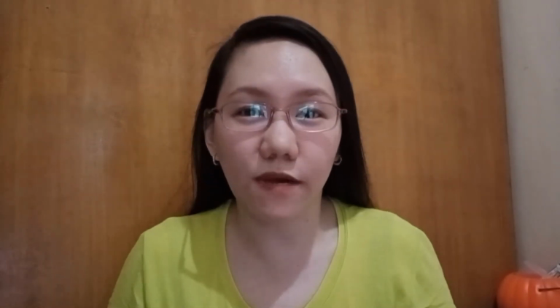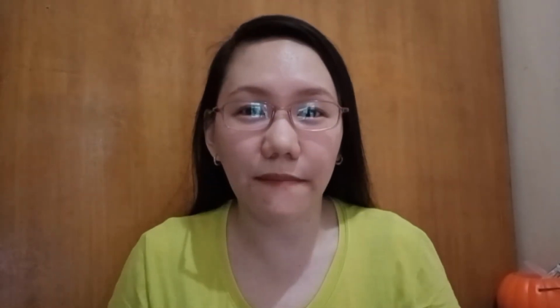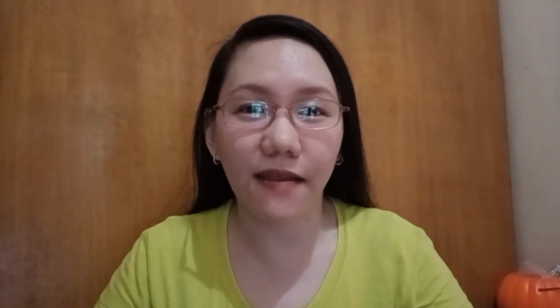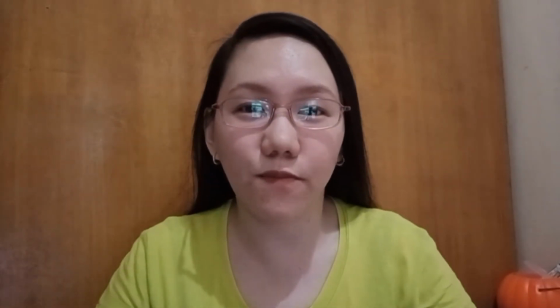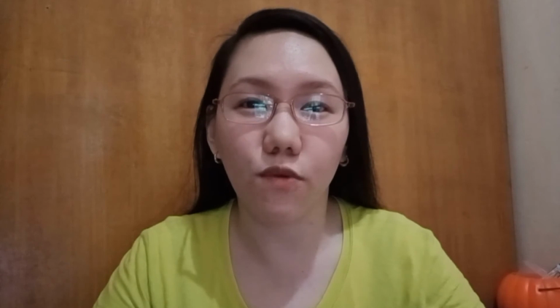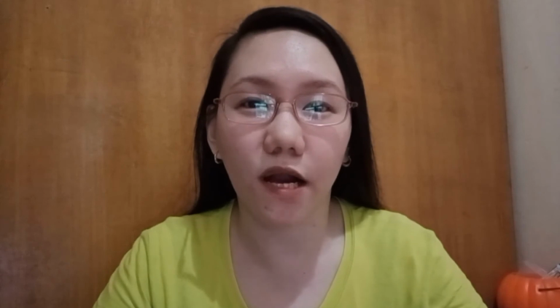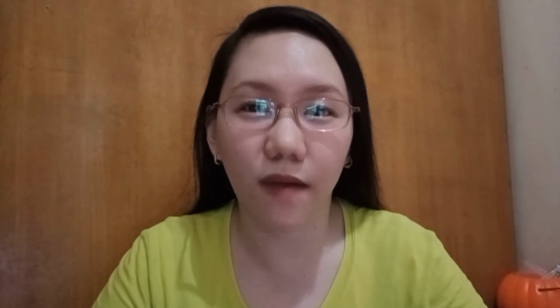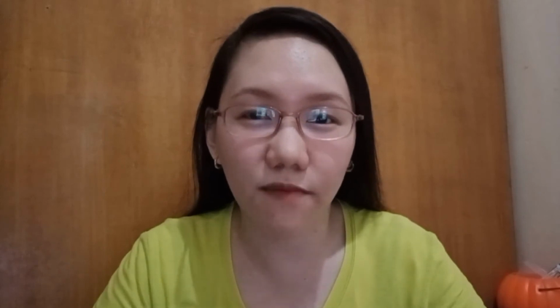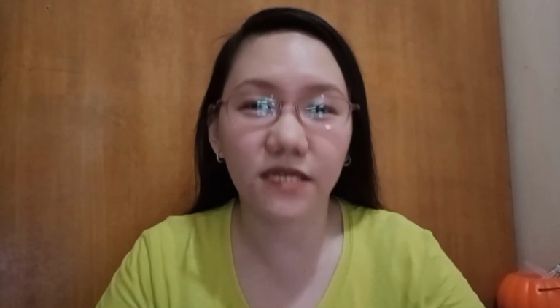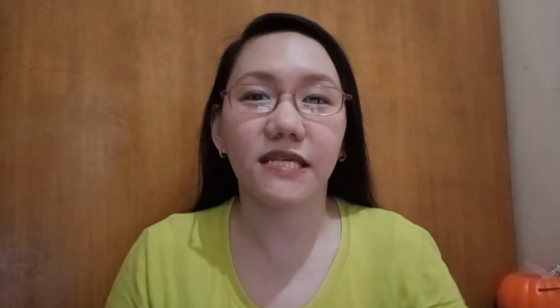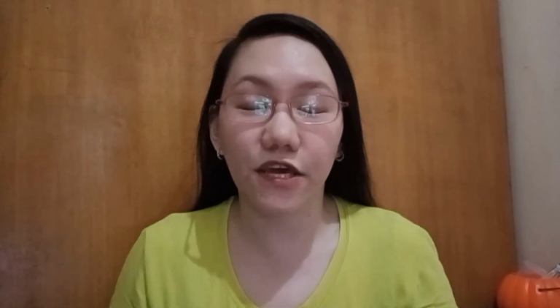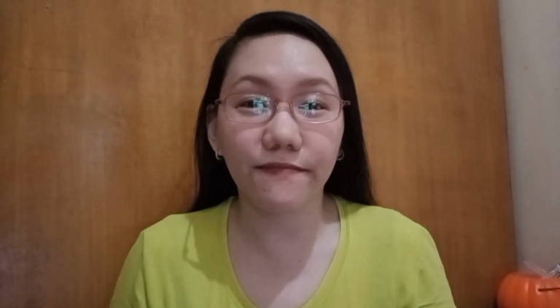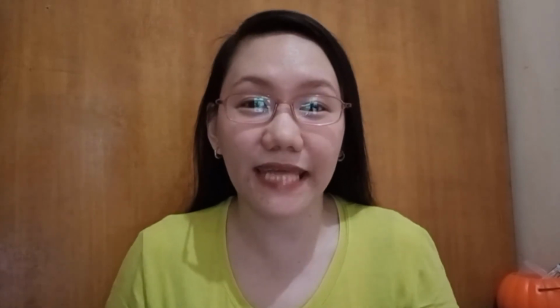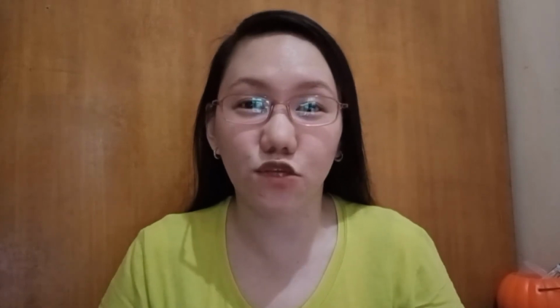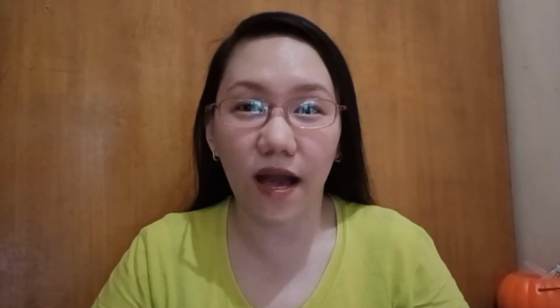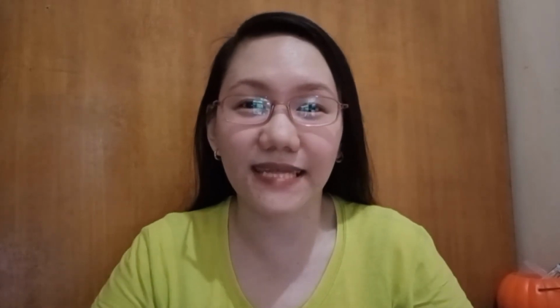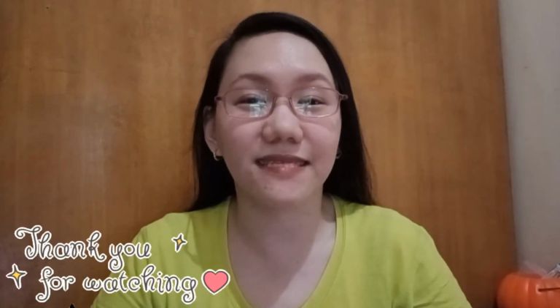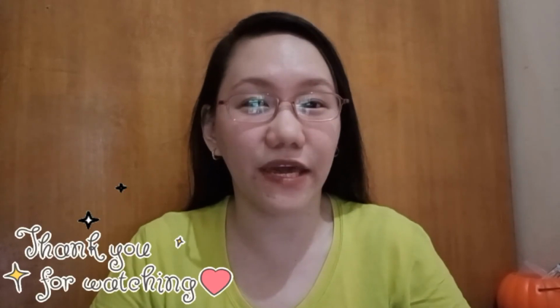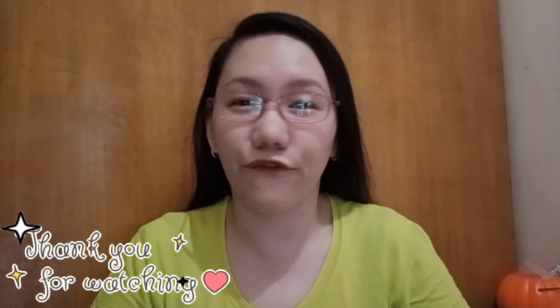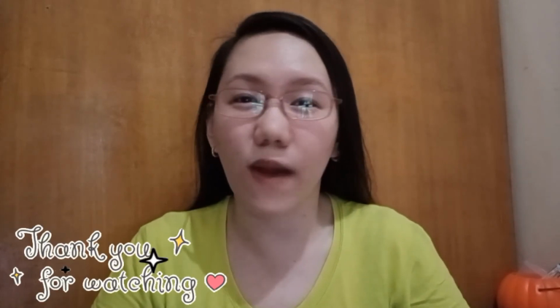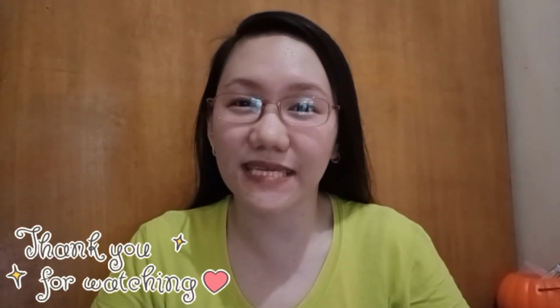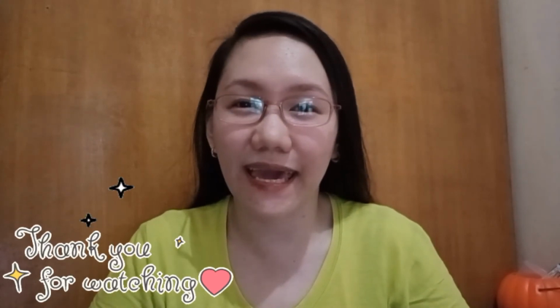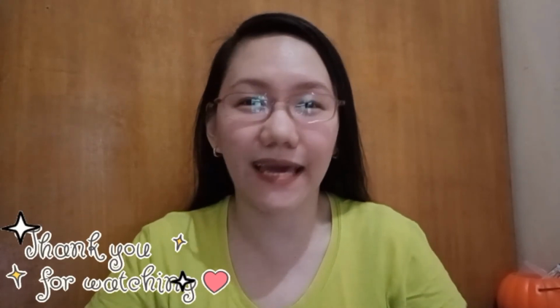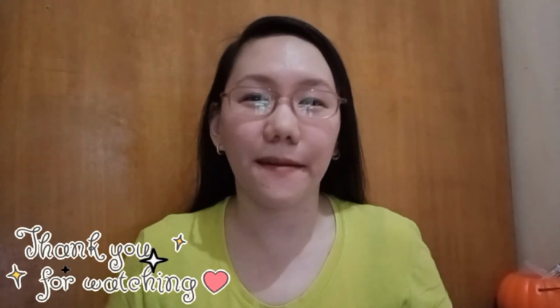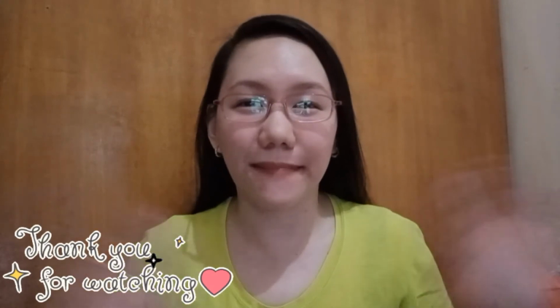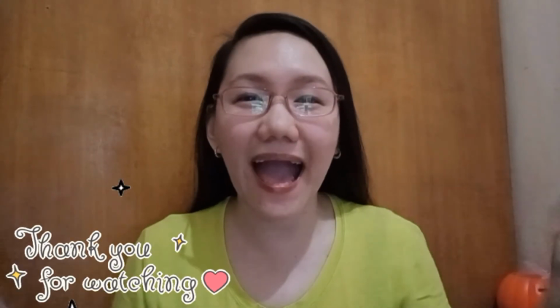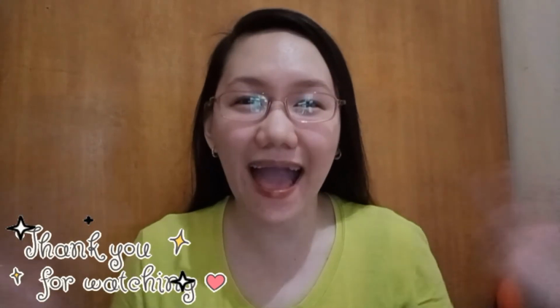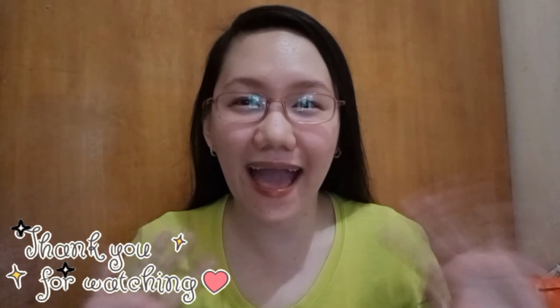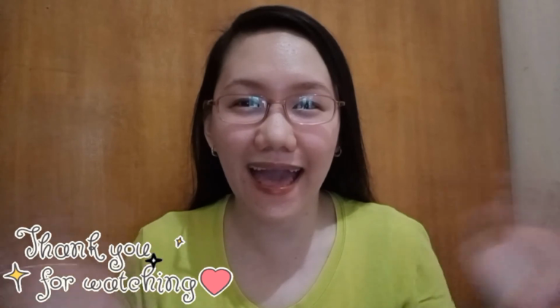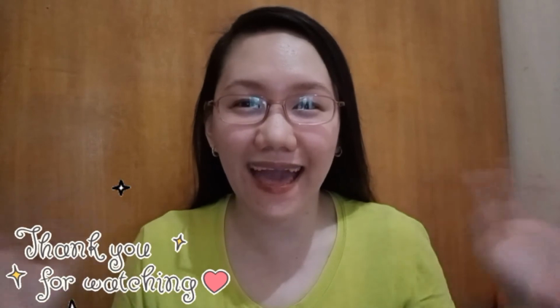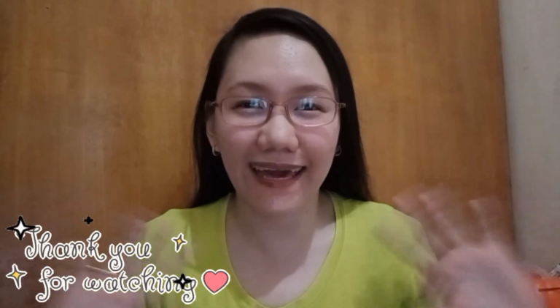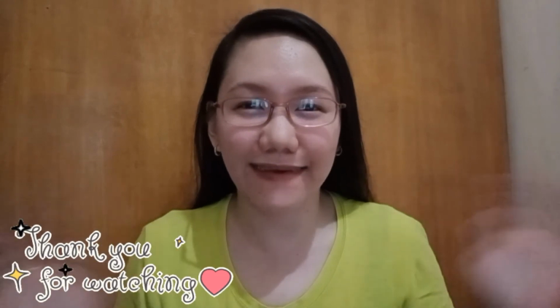Magpapaalam na po ako mga mums. See you on my next one and thank you for watching. Bye!